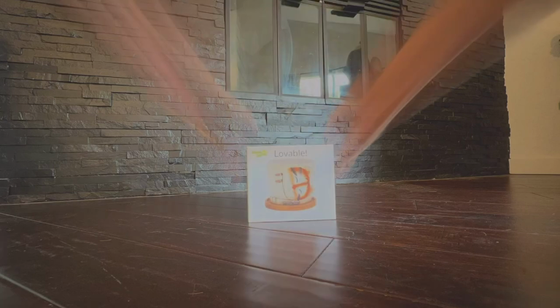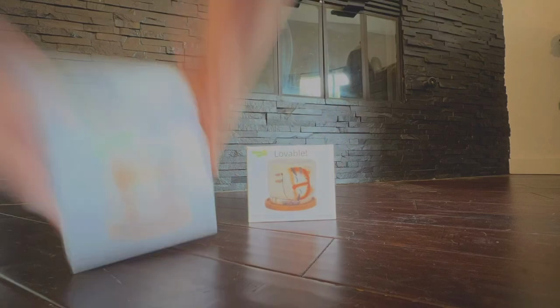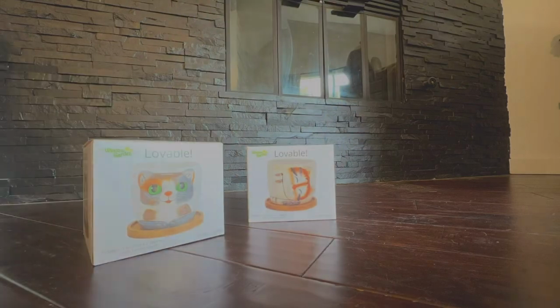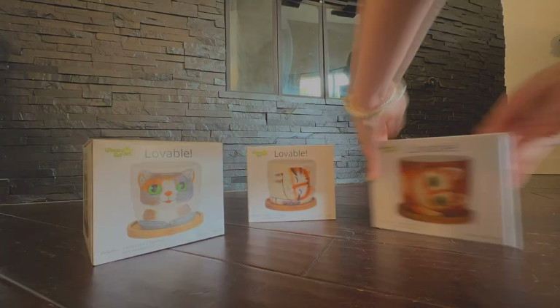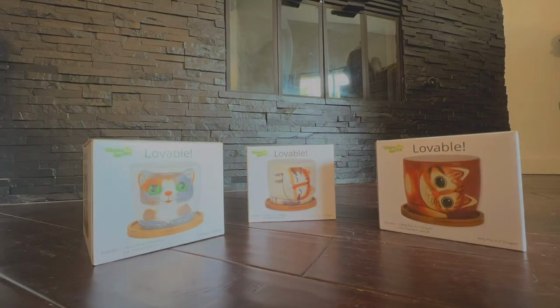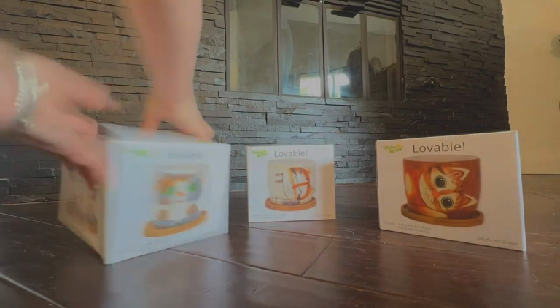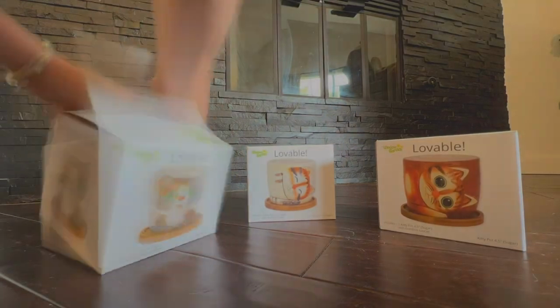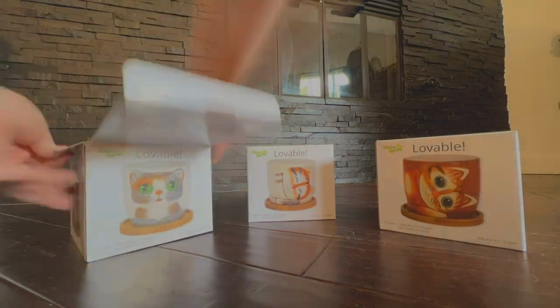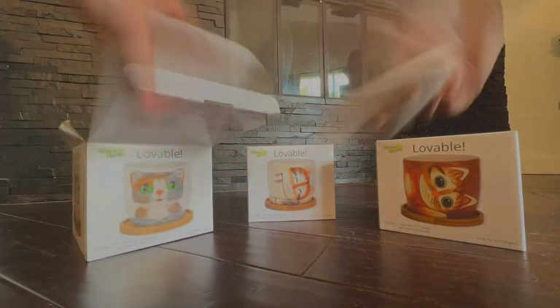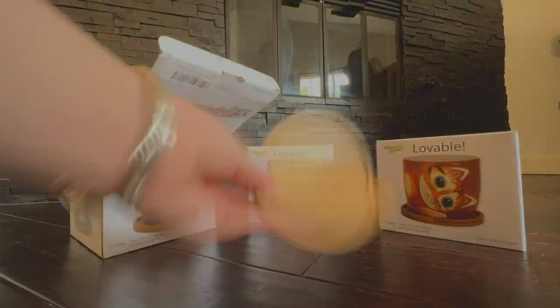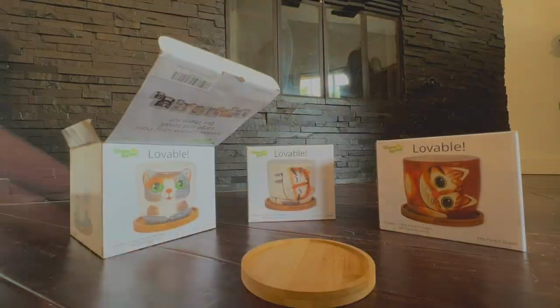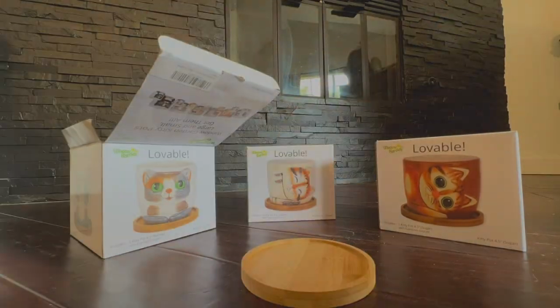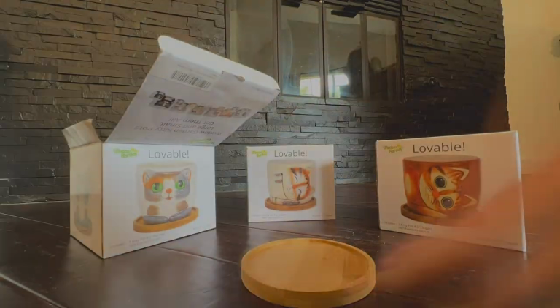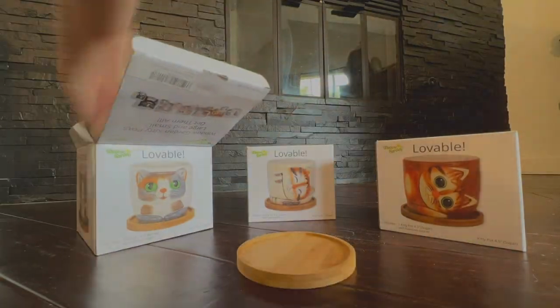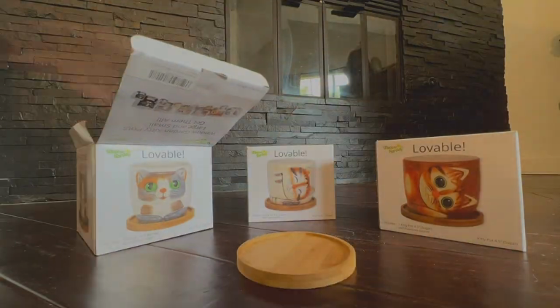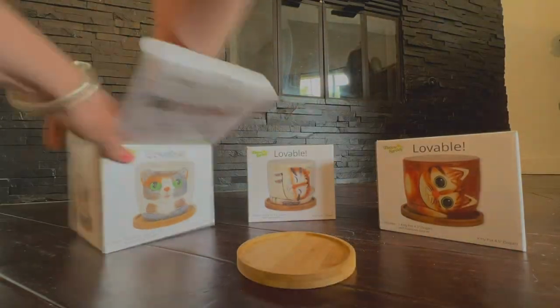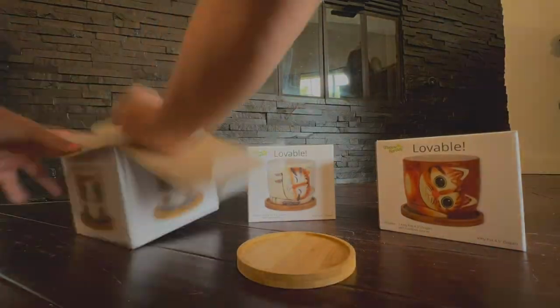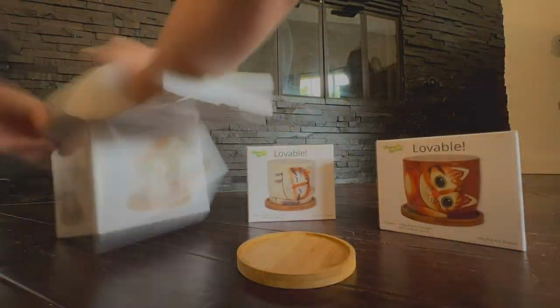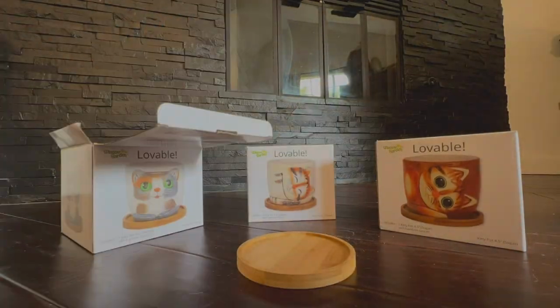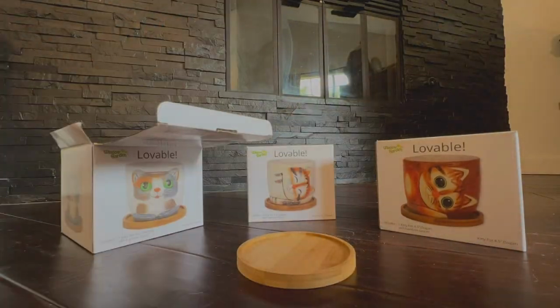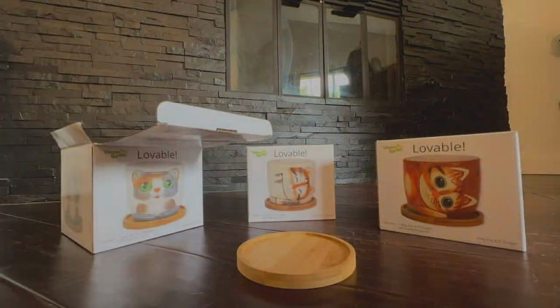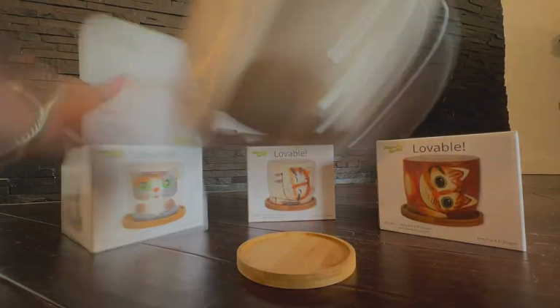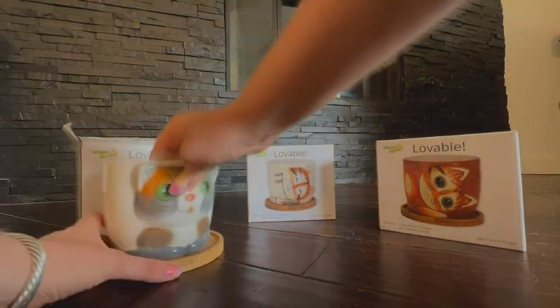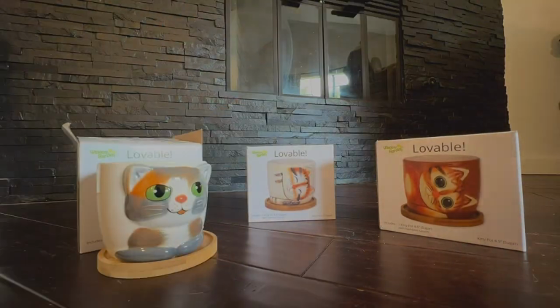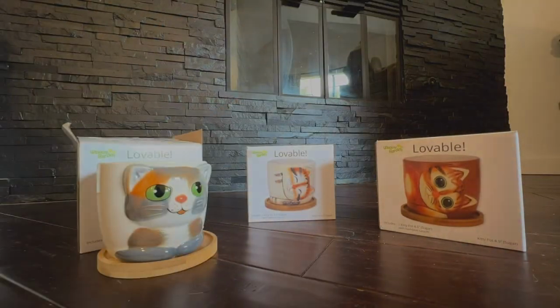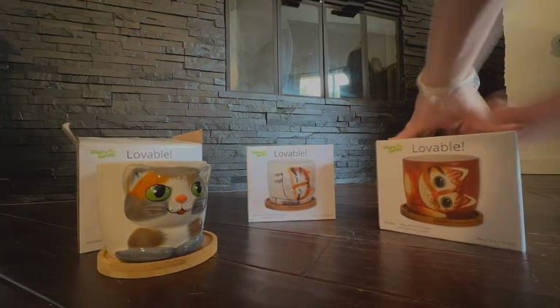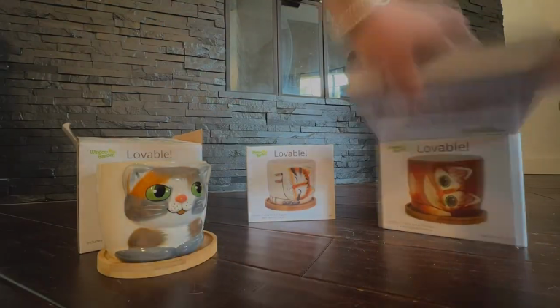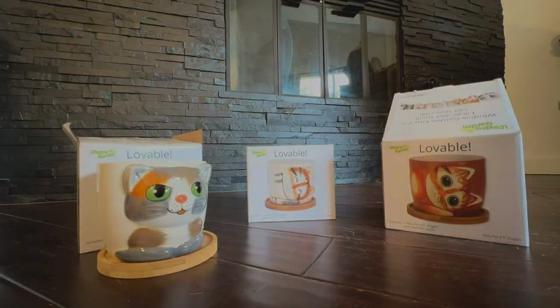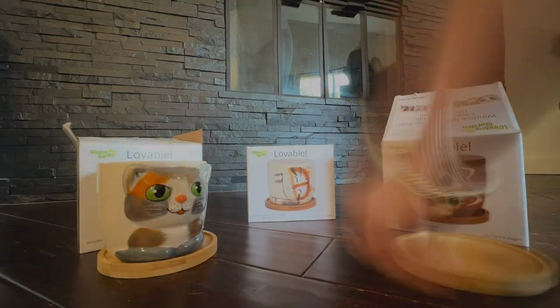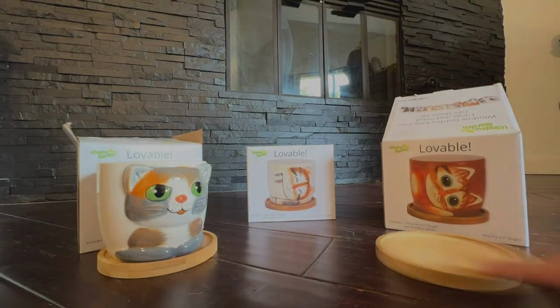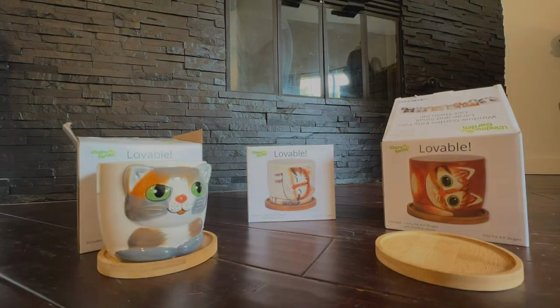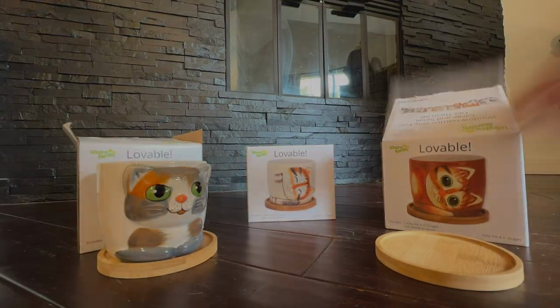Meet my new window pets: Sugar, Barney, and Sebby.